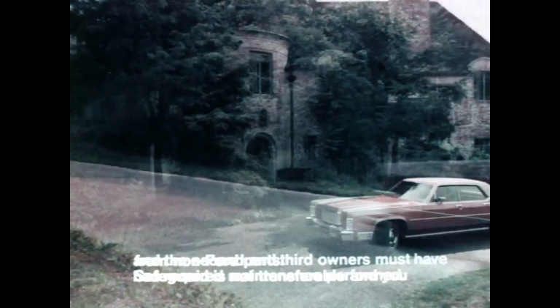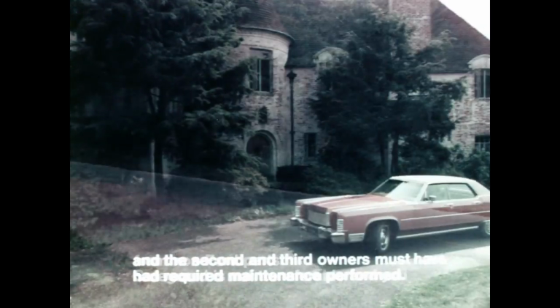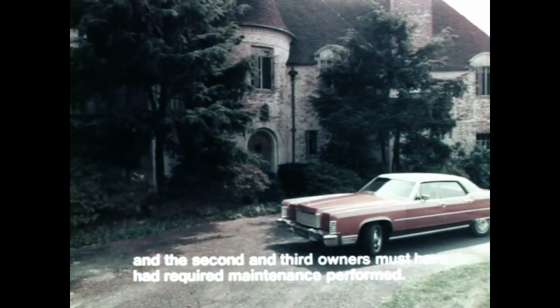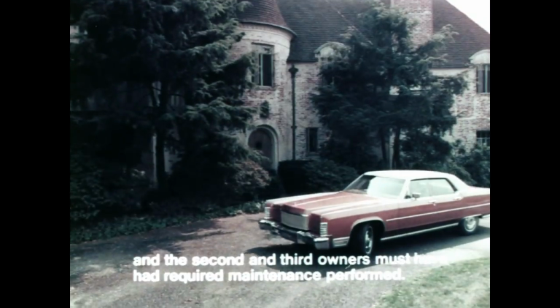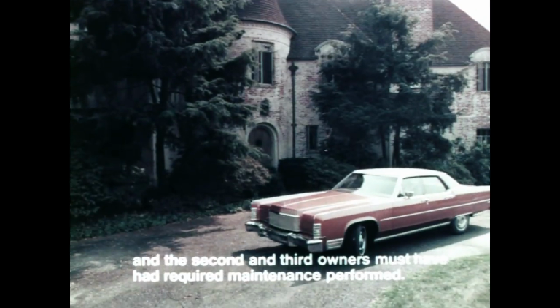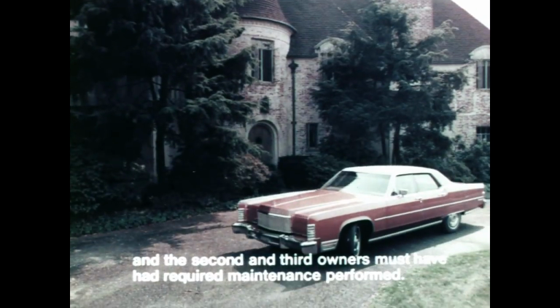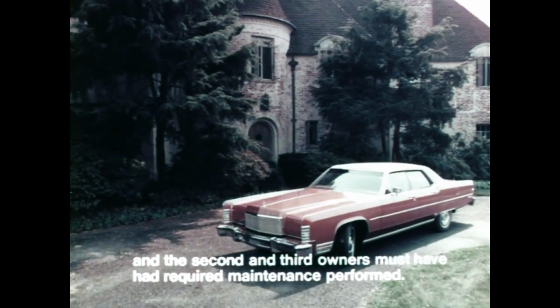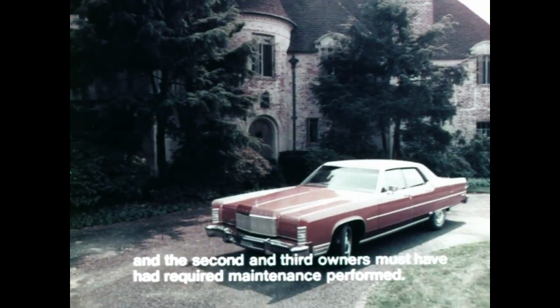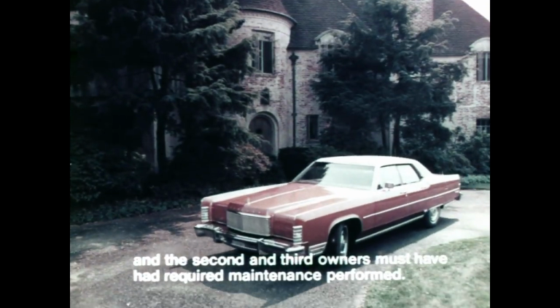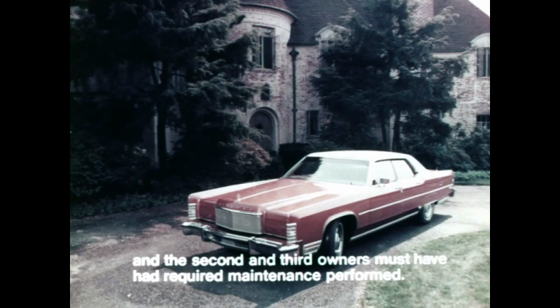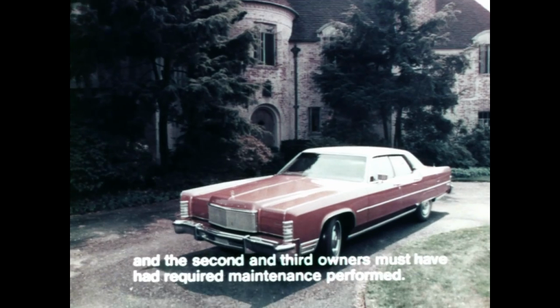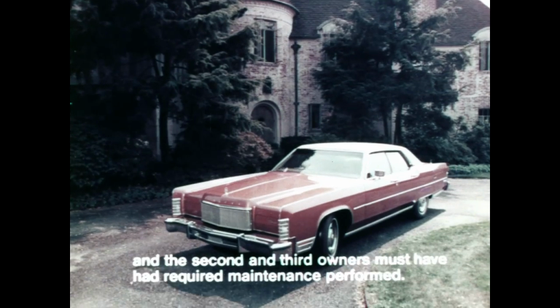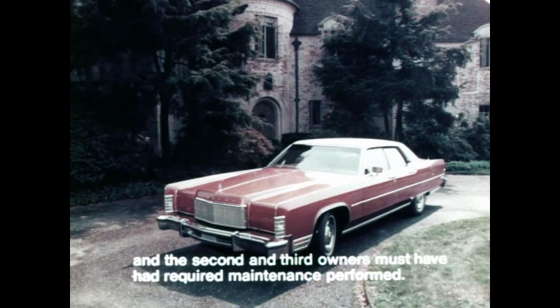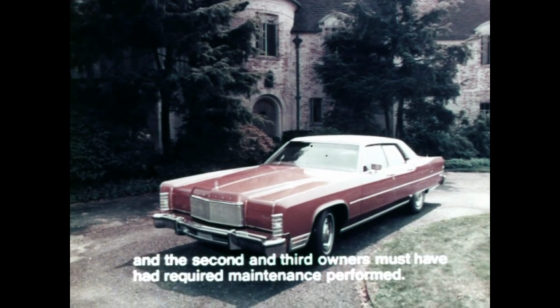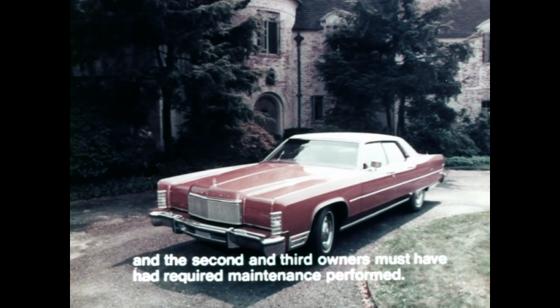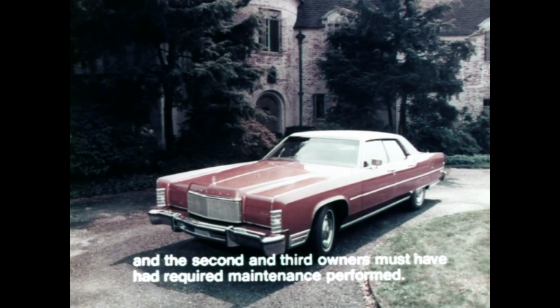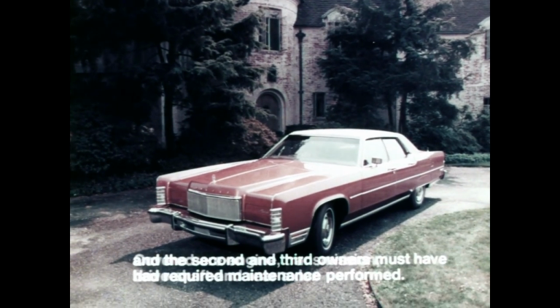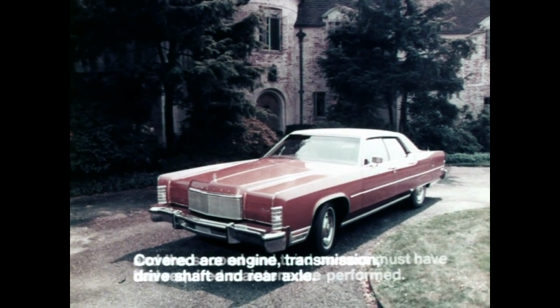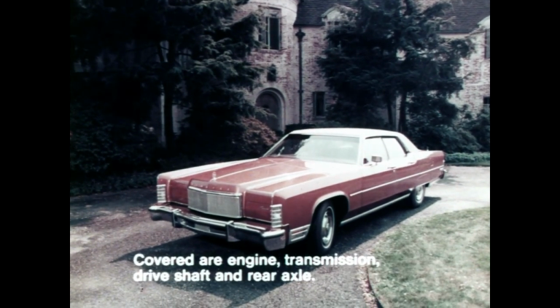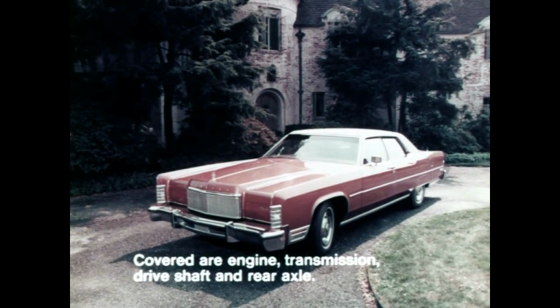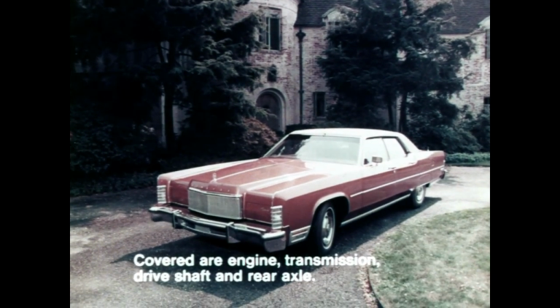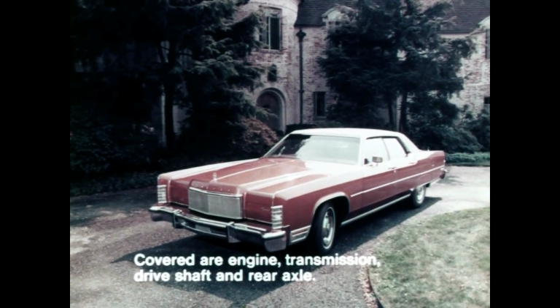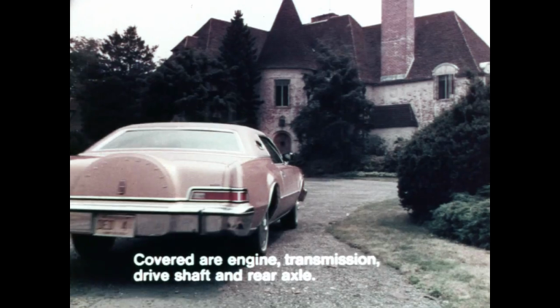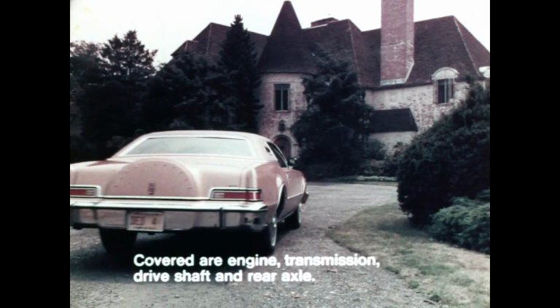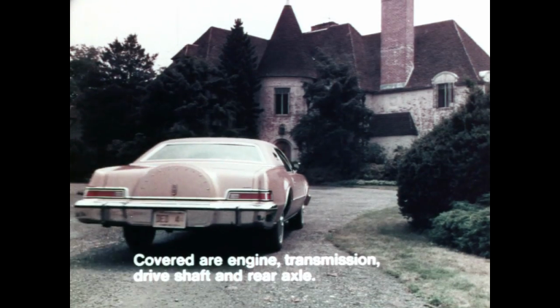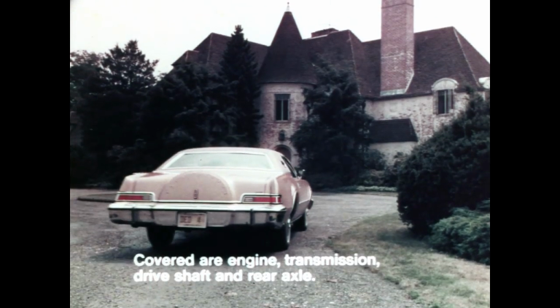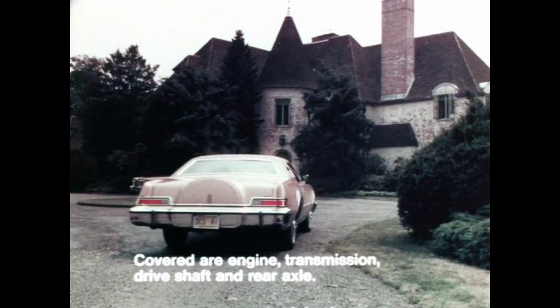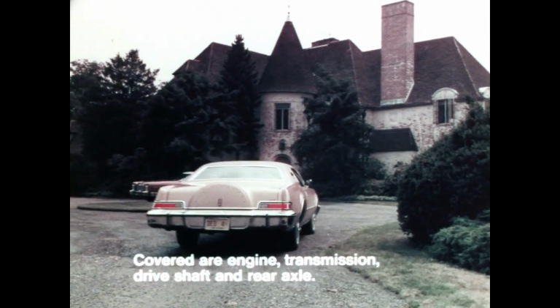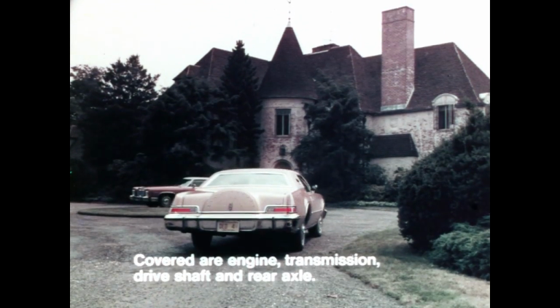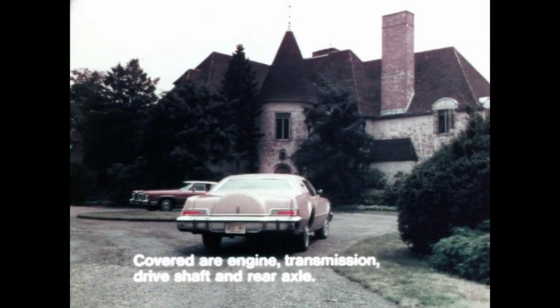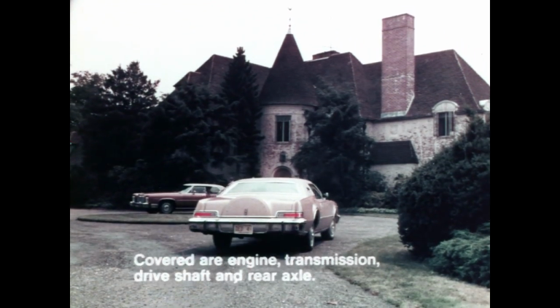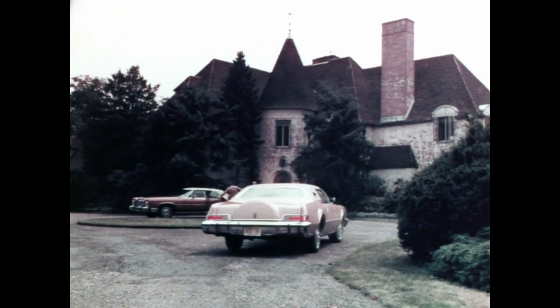The powertrain, power steering system, charging system, air conditioning system, and power window system.